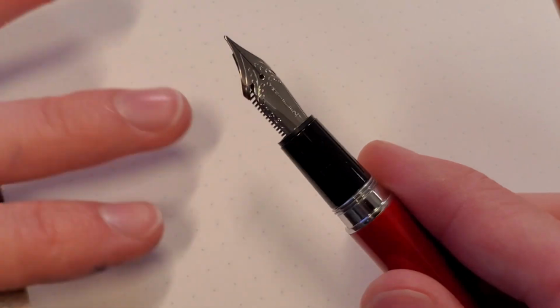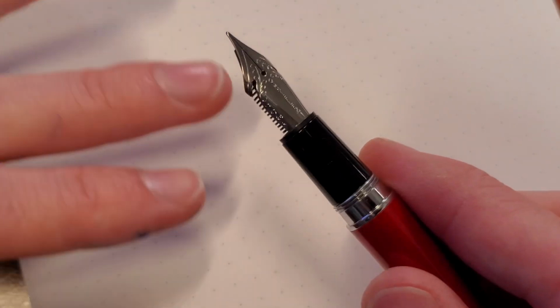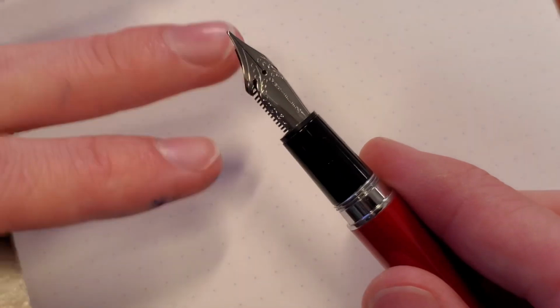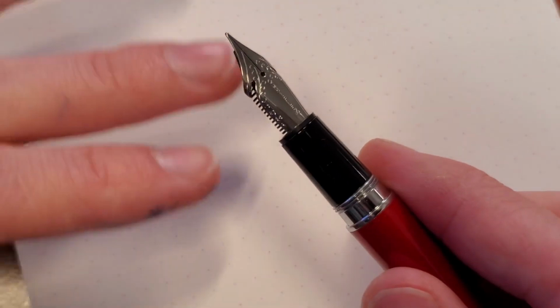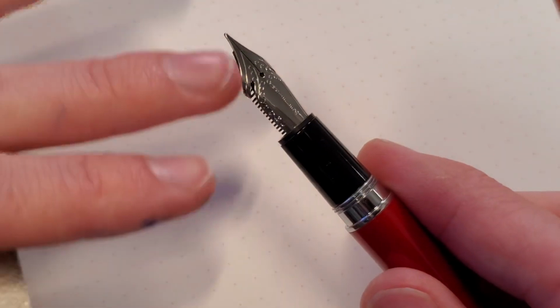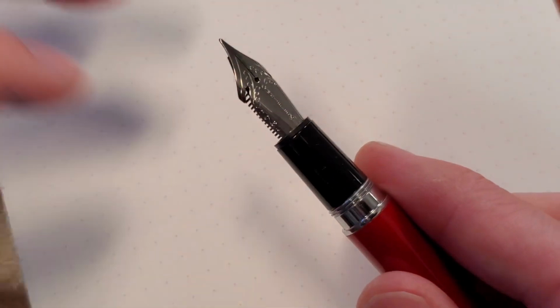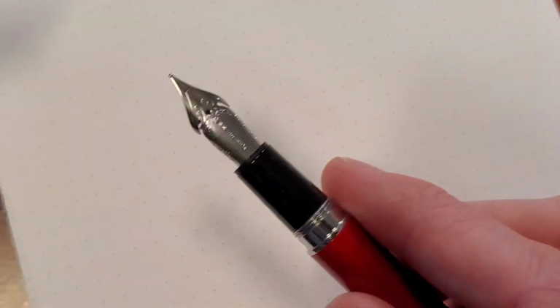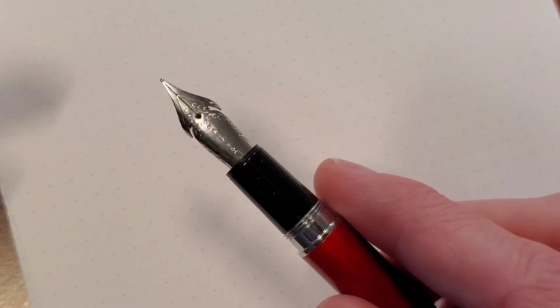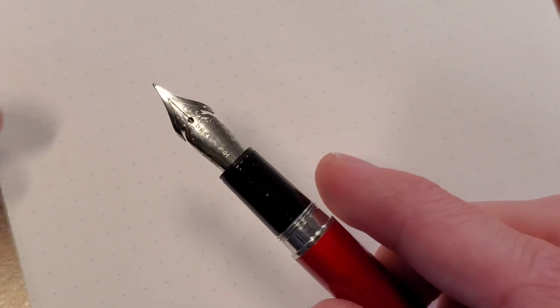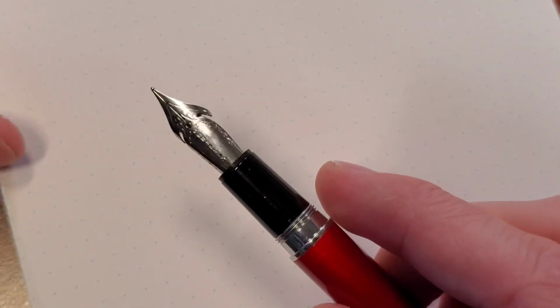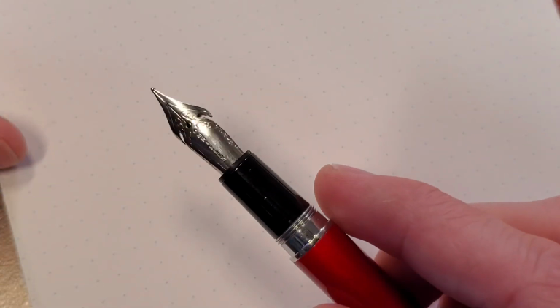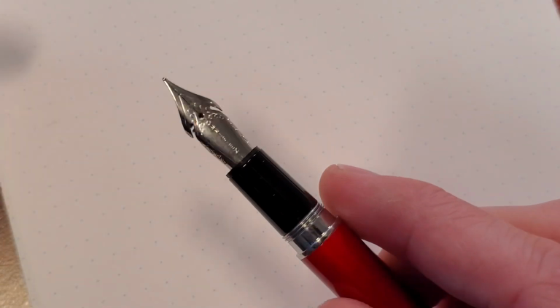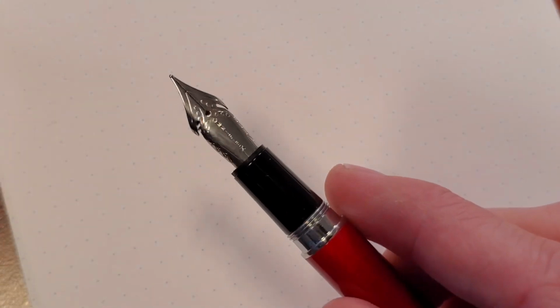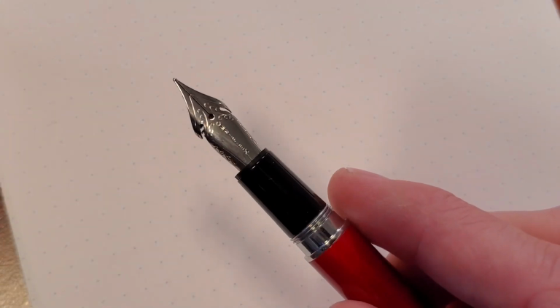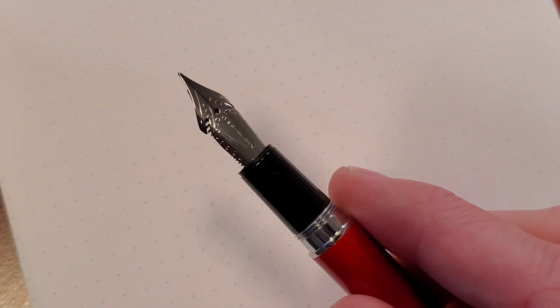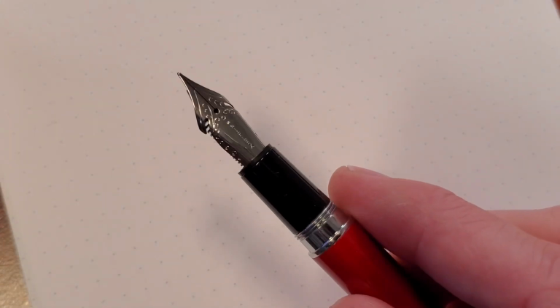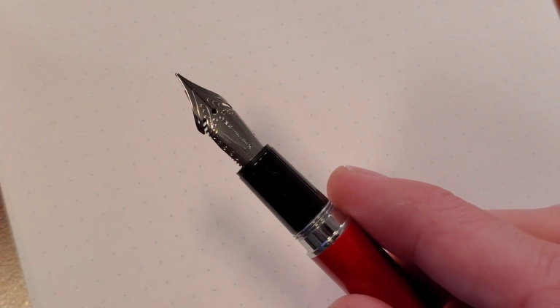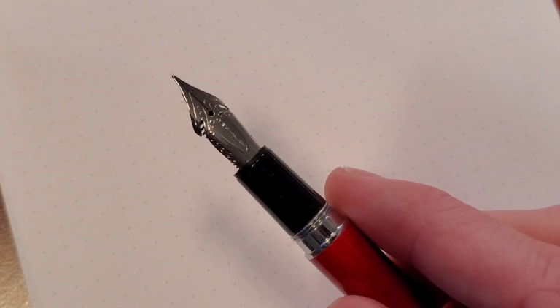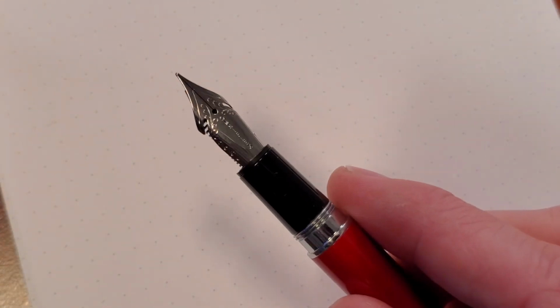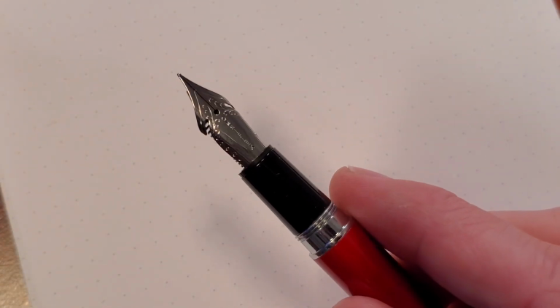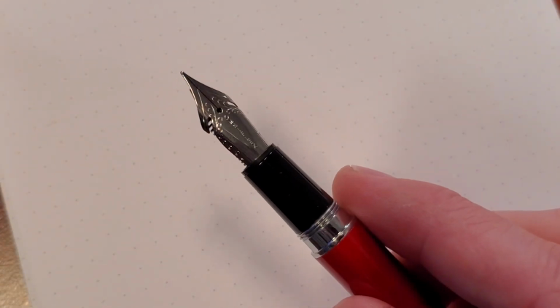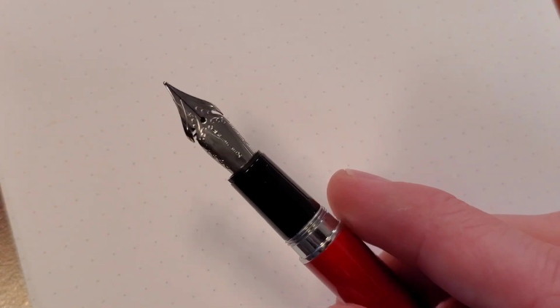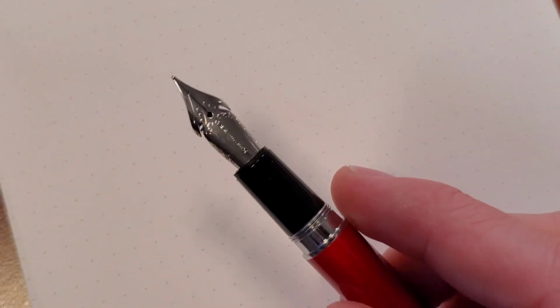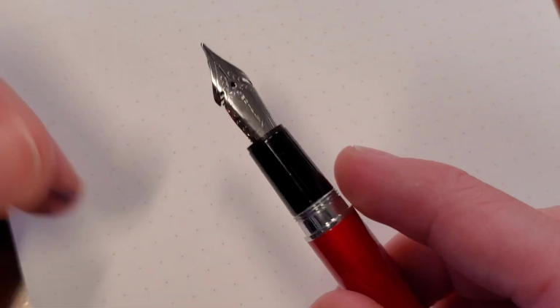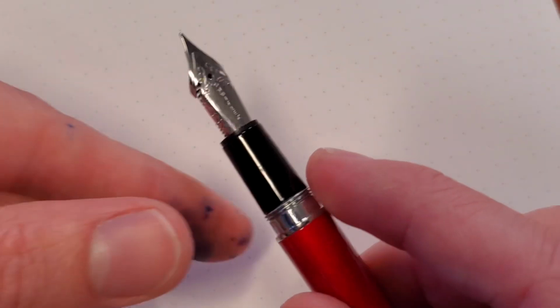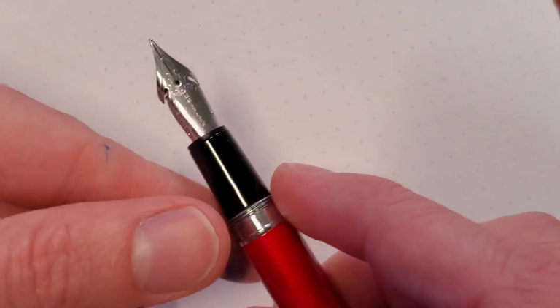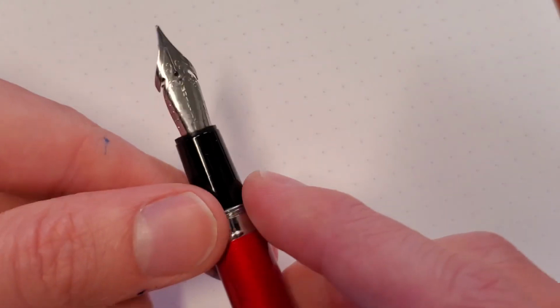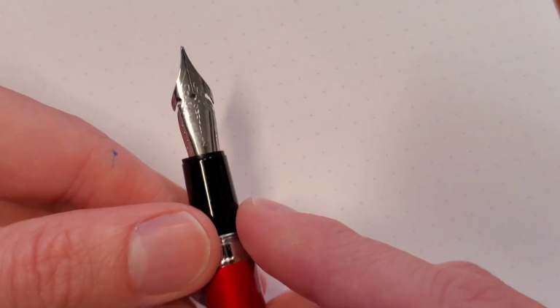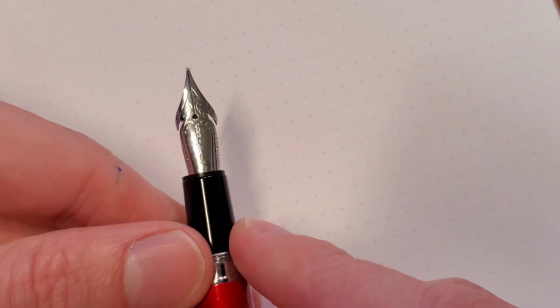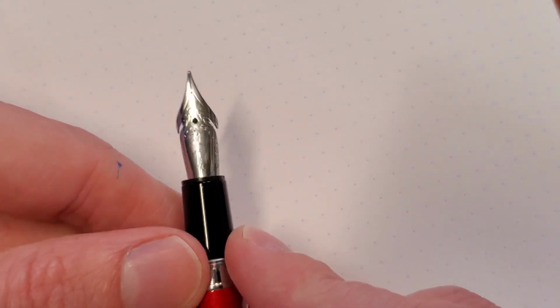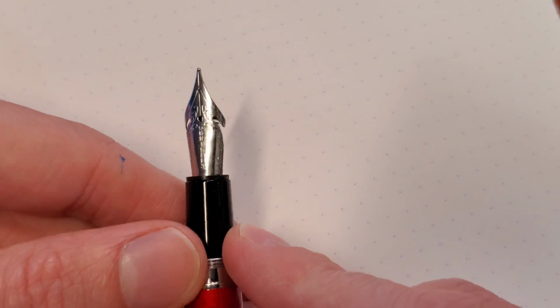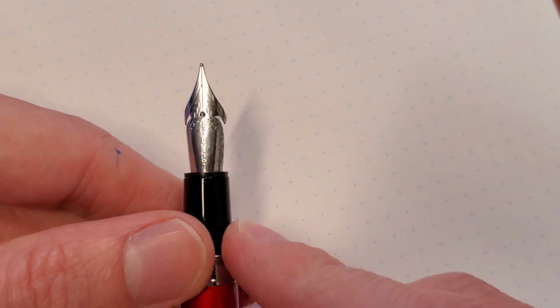Hello, everyone. My name is Drew, and I'm back here again to talk to you a little bit about the JoWo OmniFlex nib.